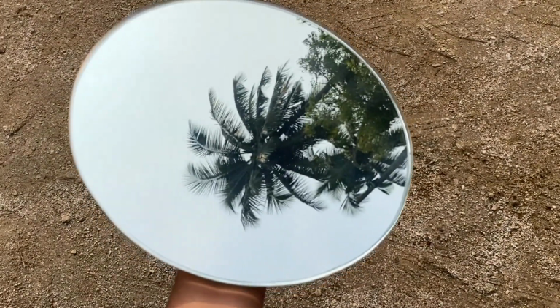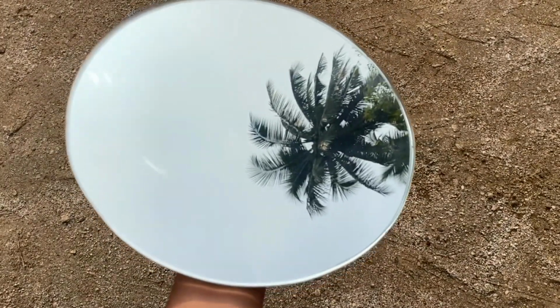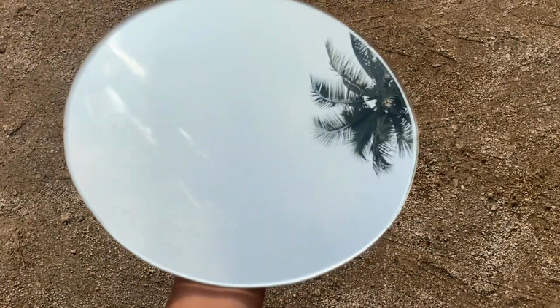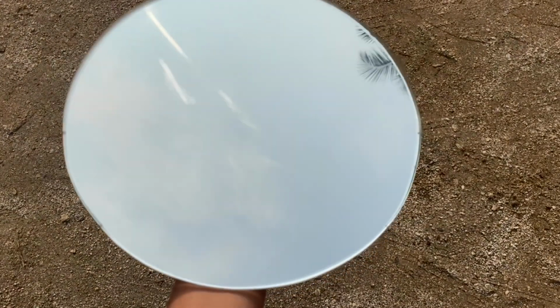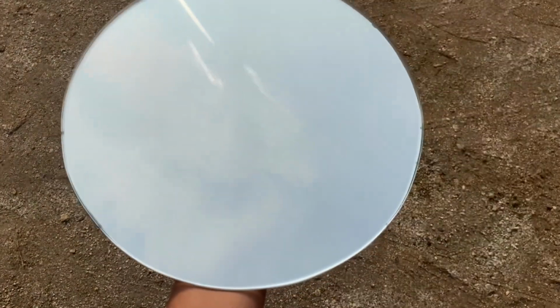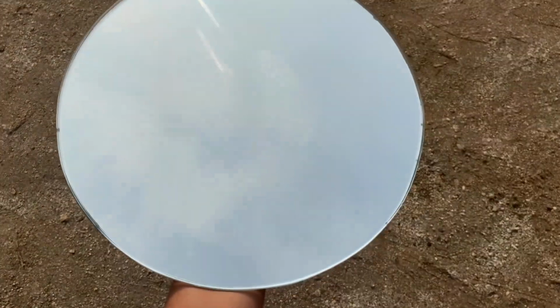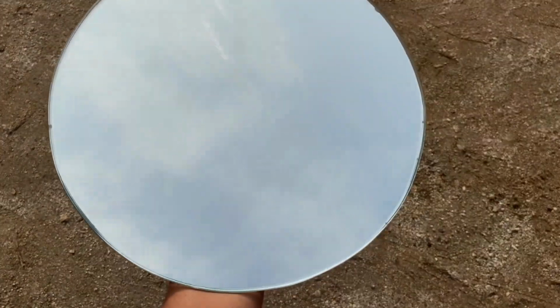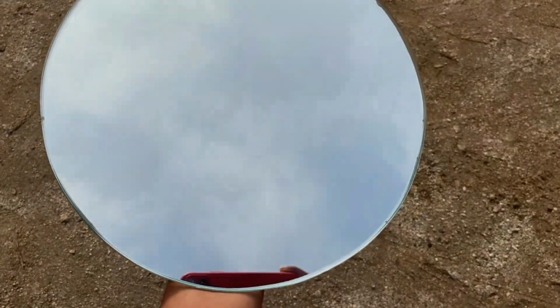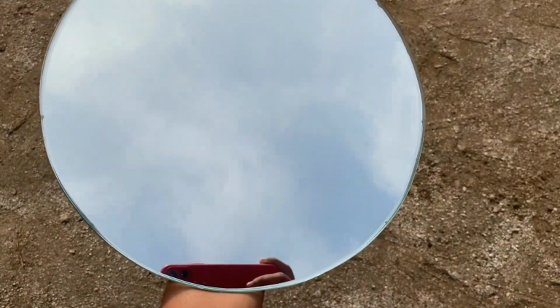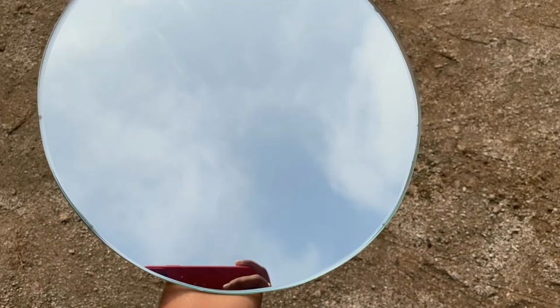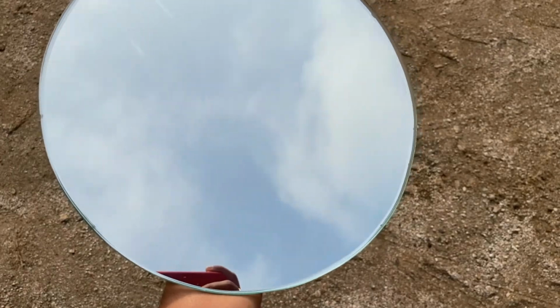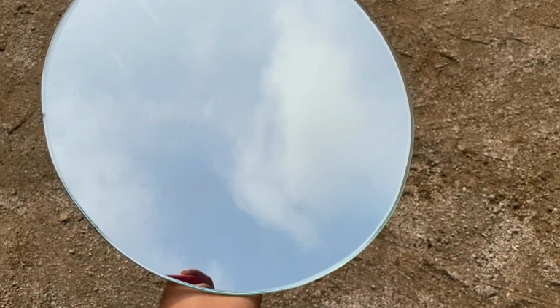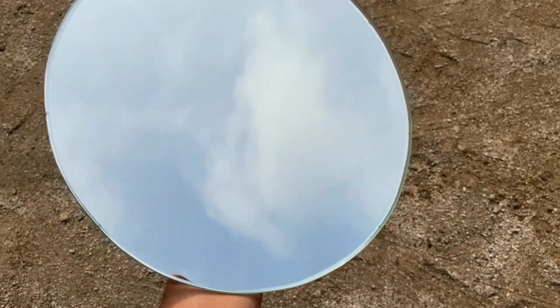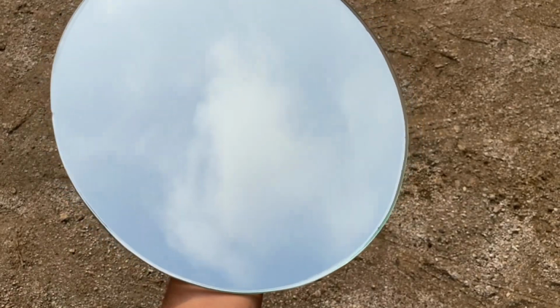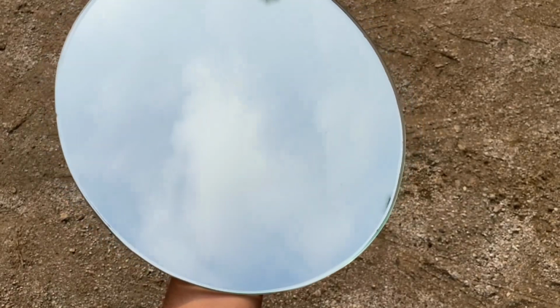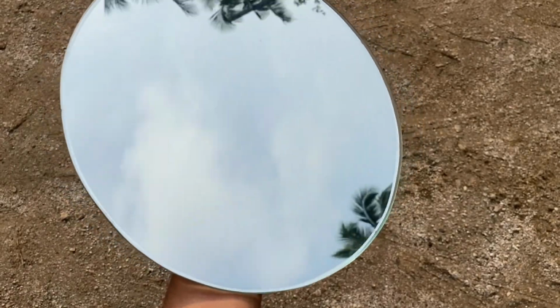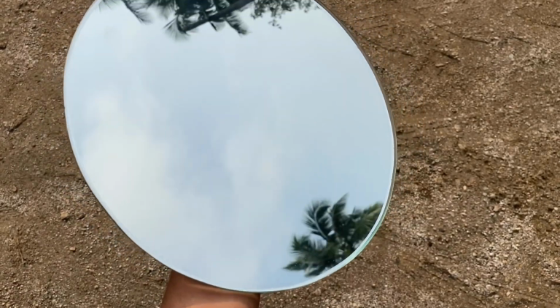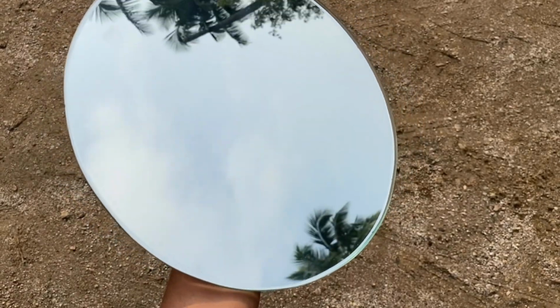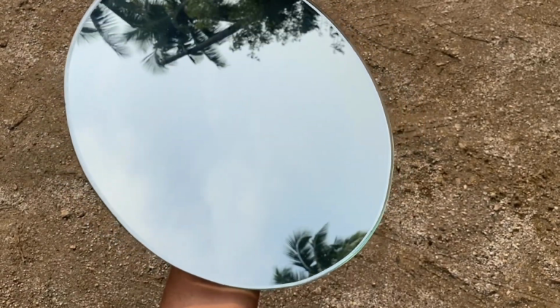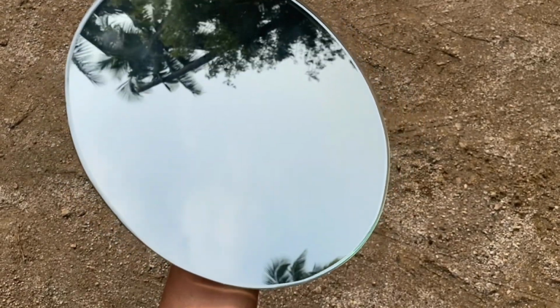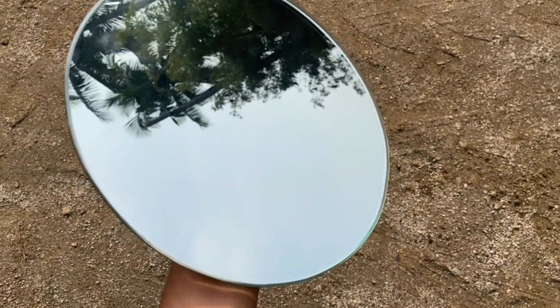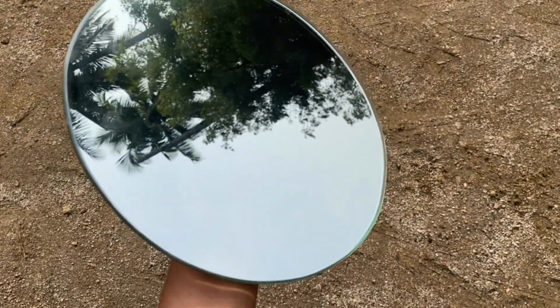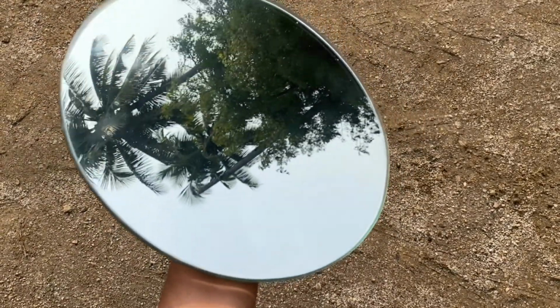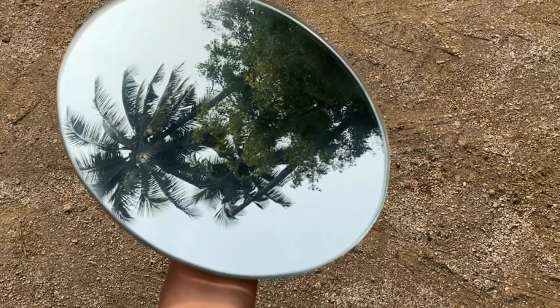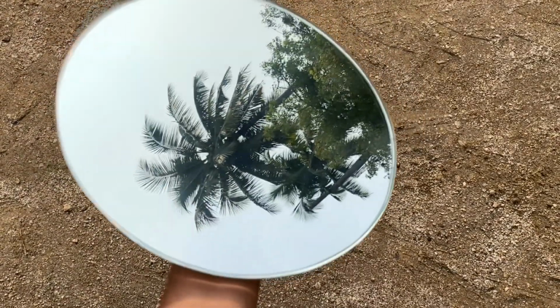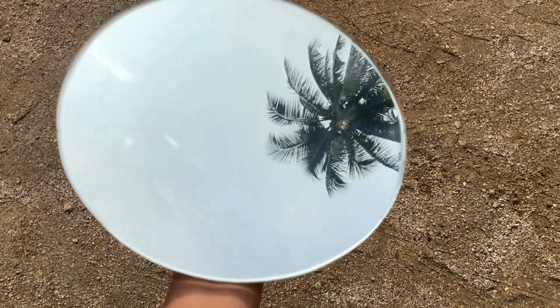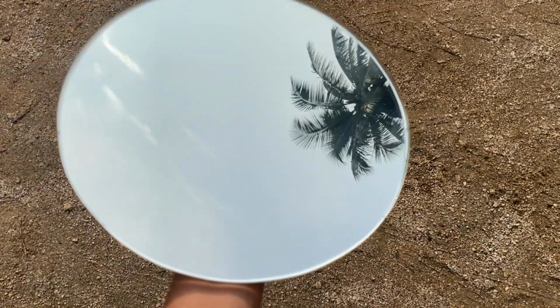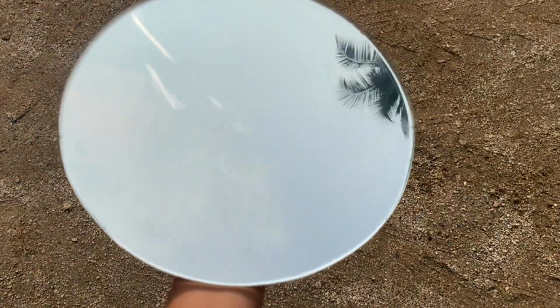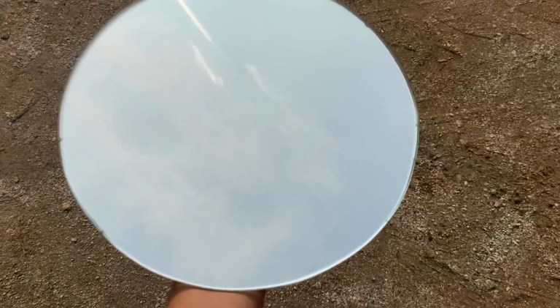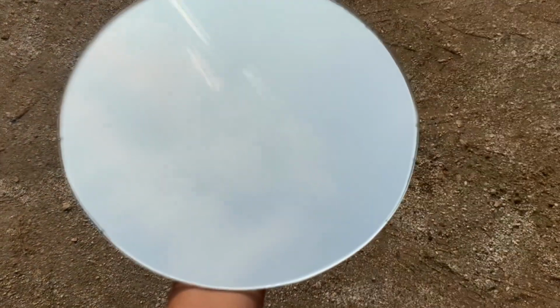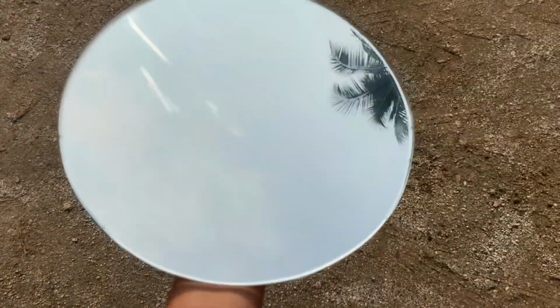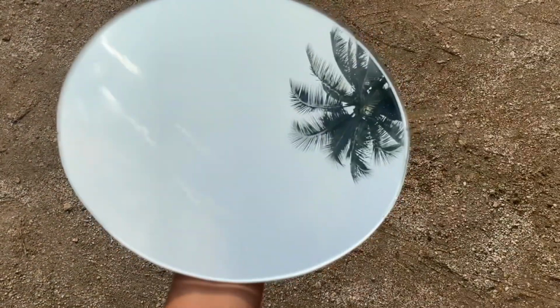Also make sure the edges are not sharp — they will make it smooth using a buffing machine.